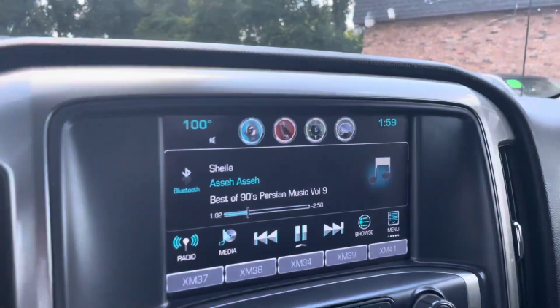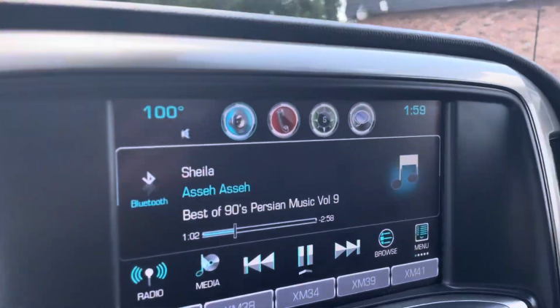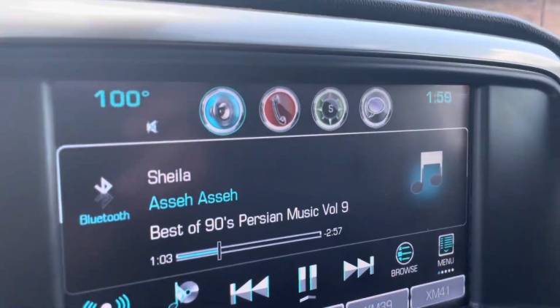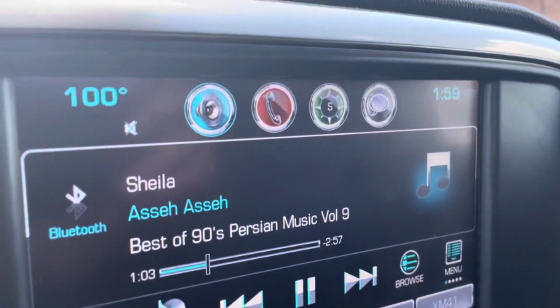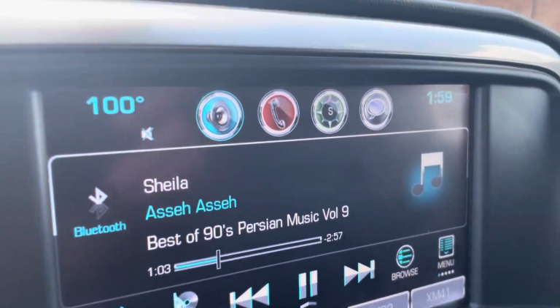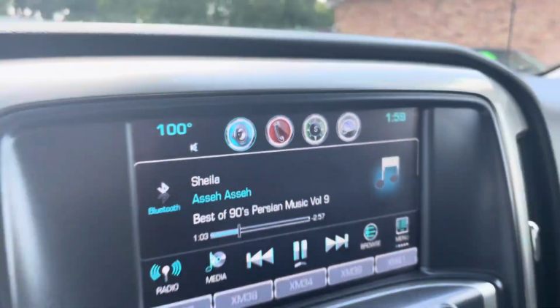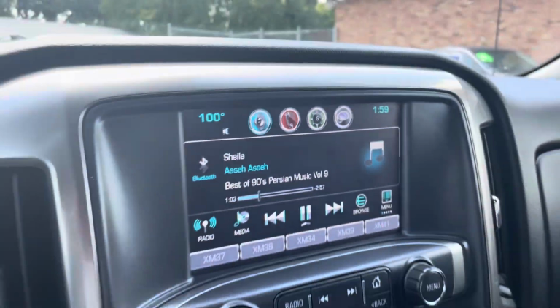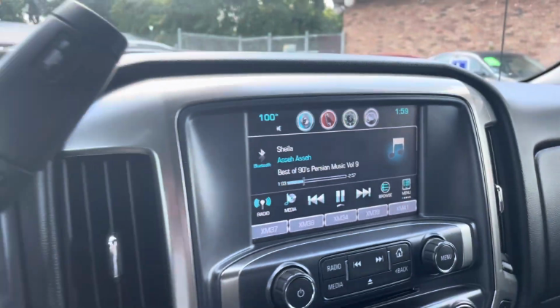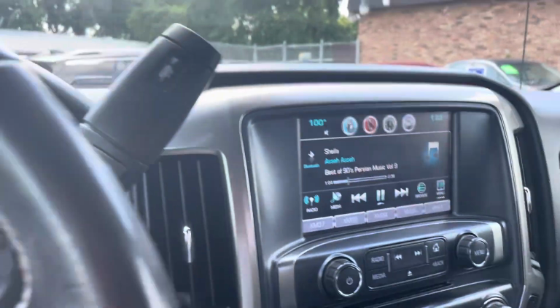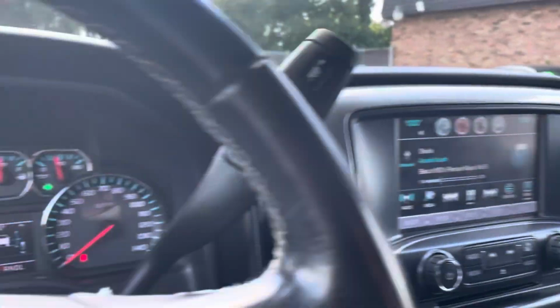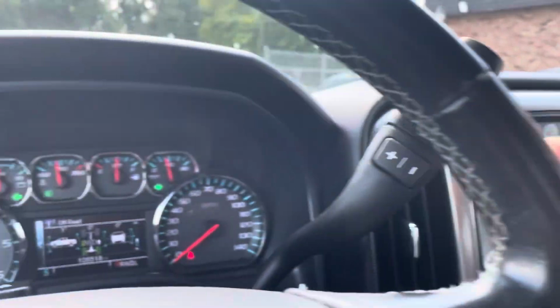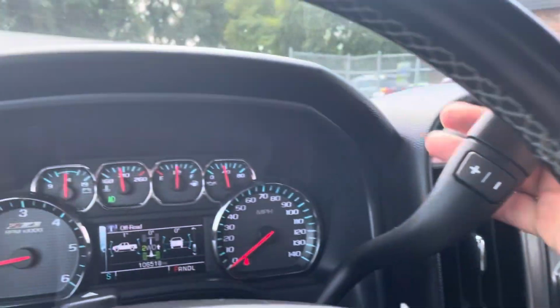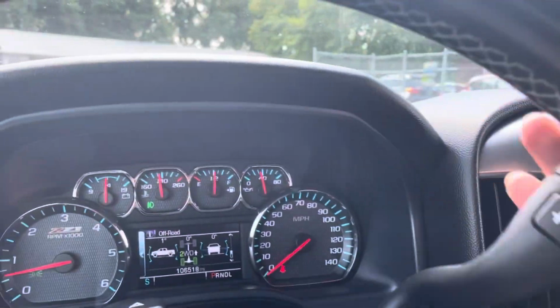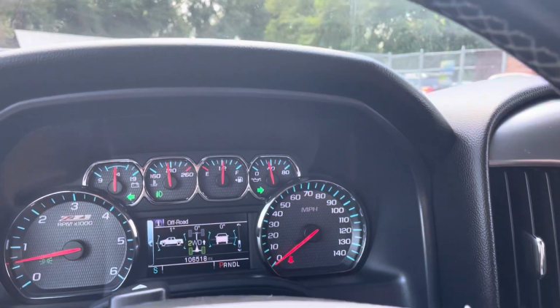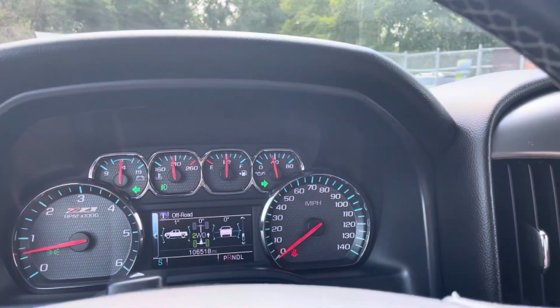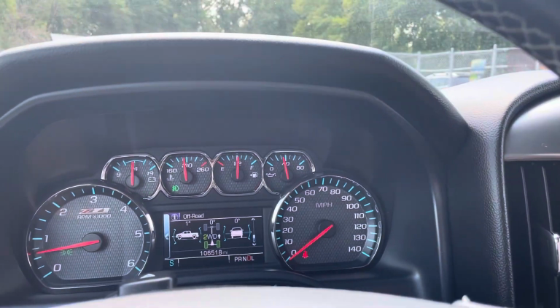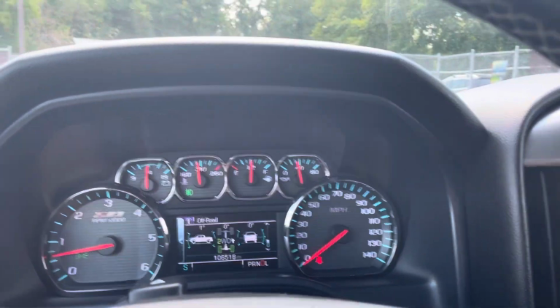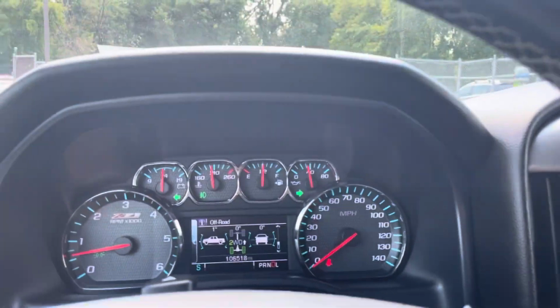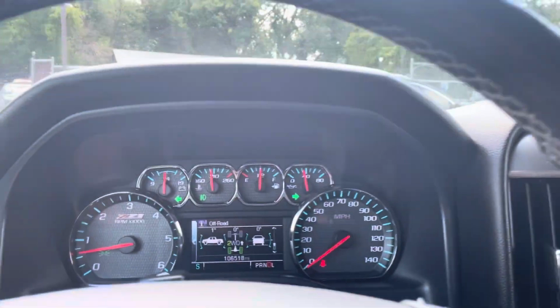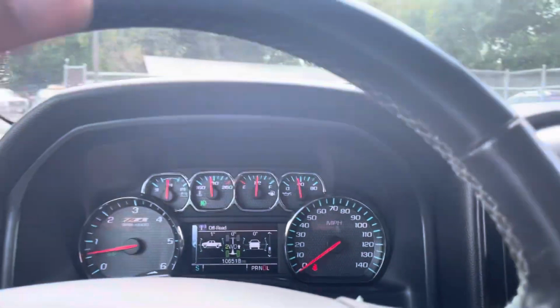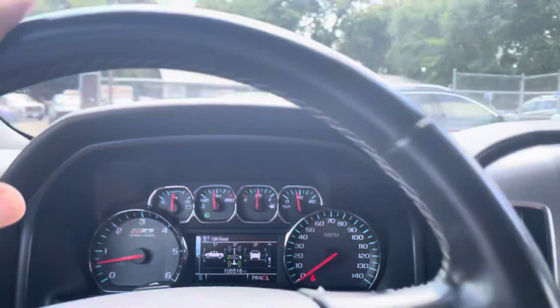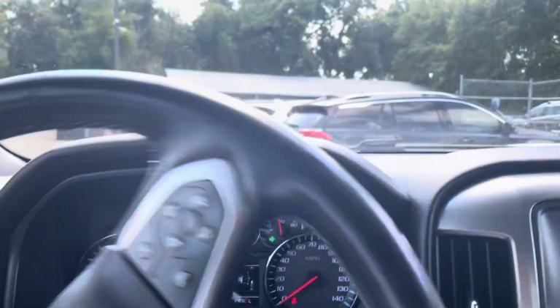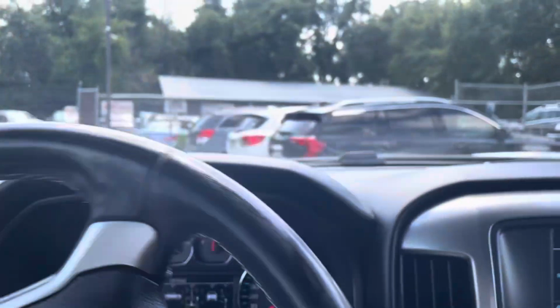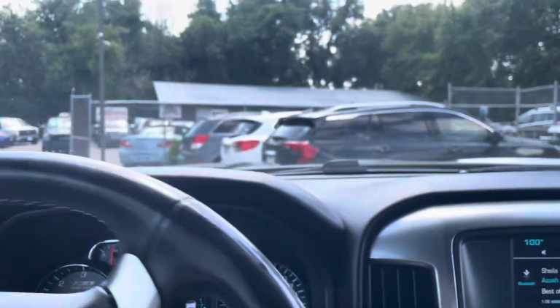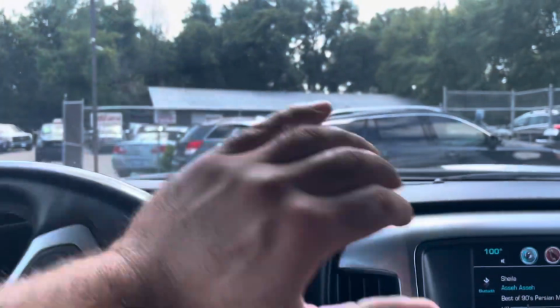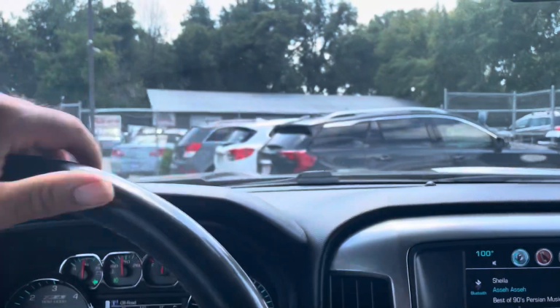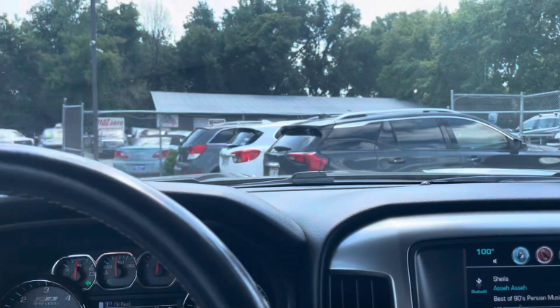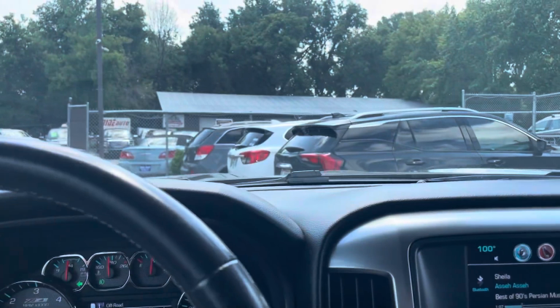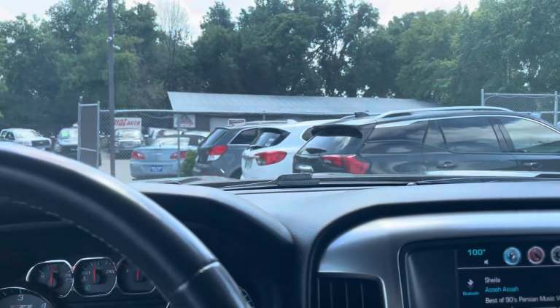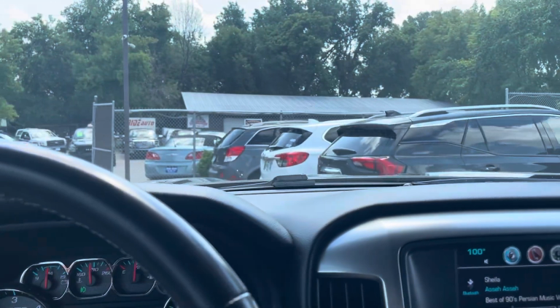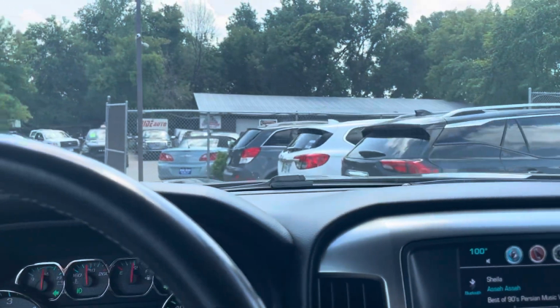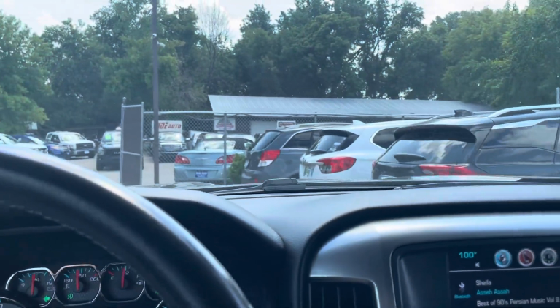100 degrees — I'm sweating bullets. Let me move out of the way here. There's a customer behind us.